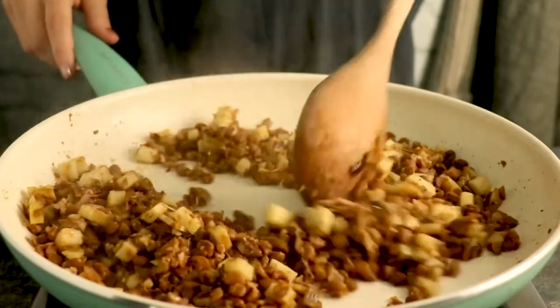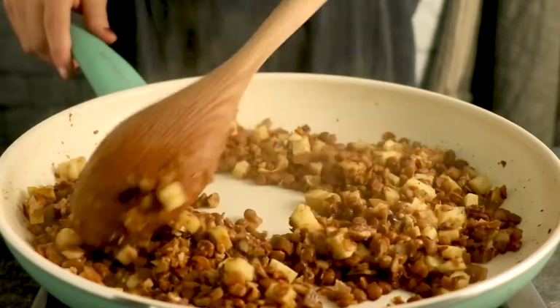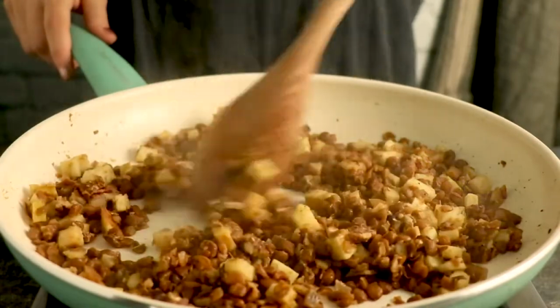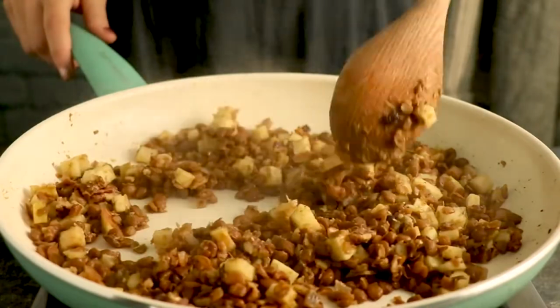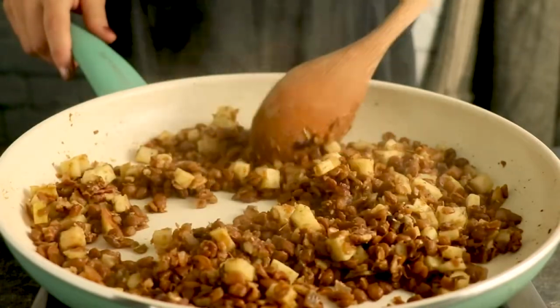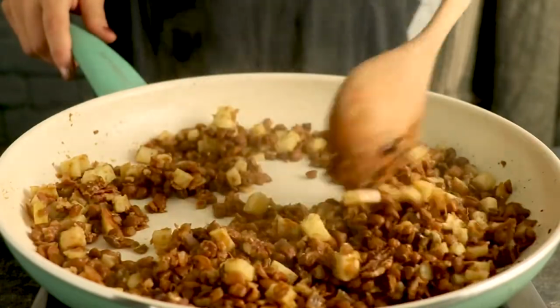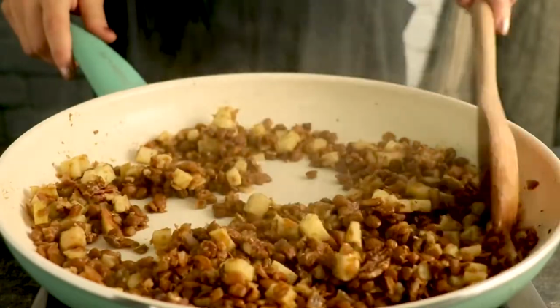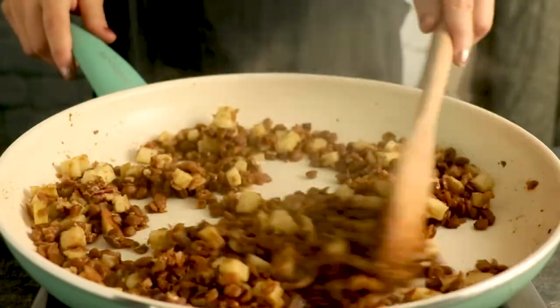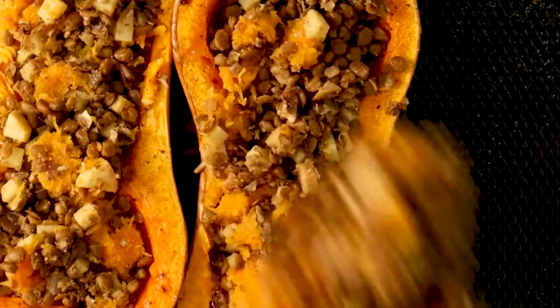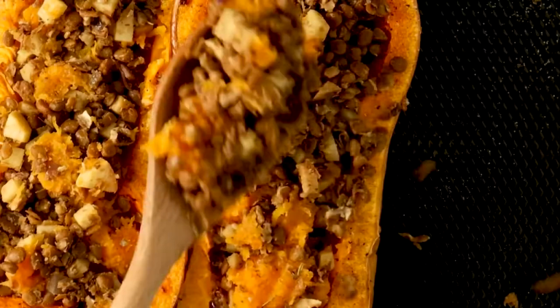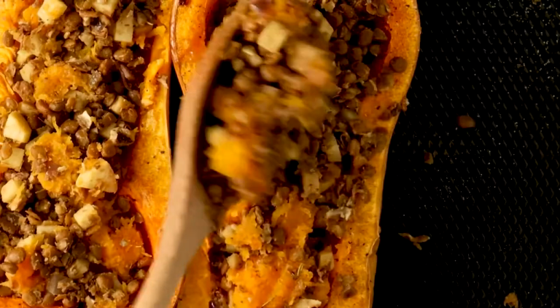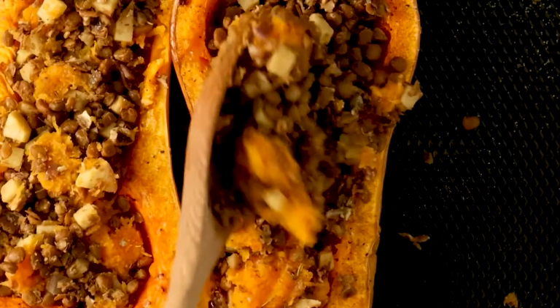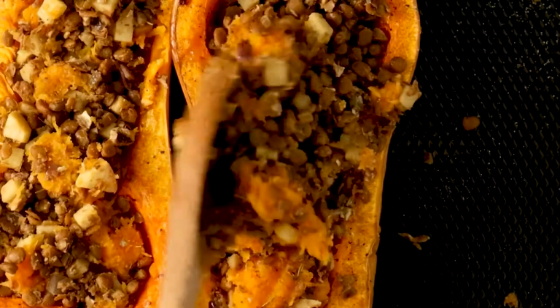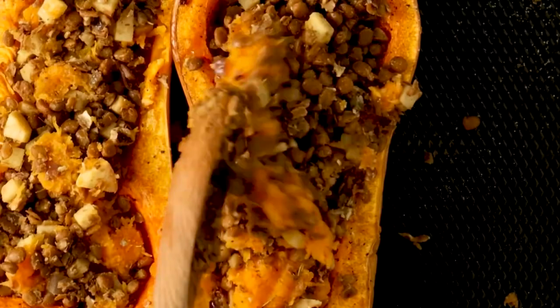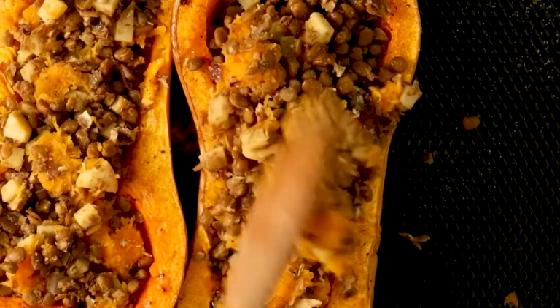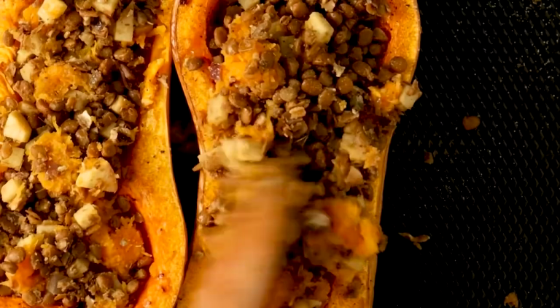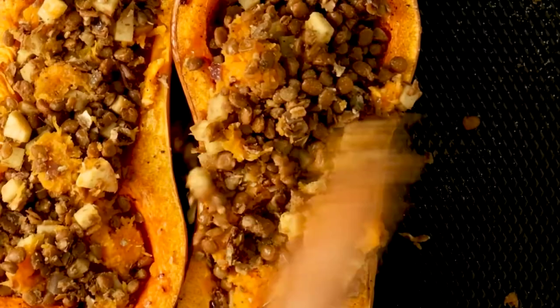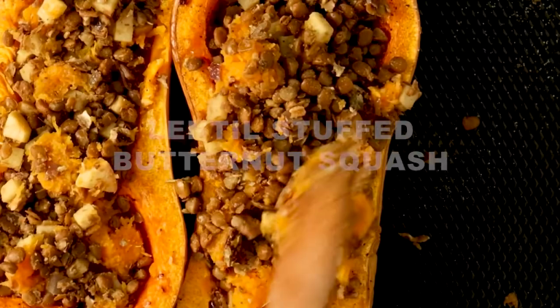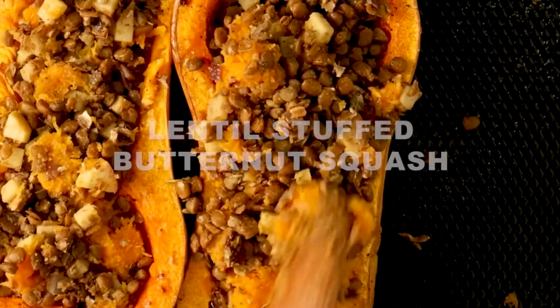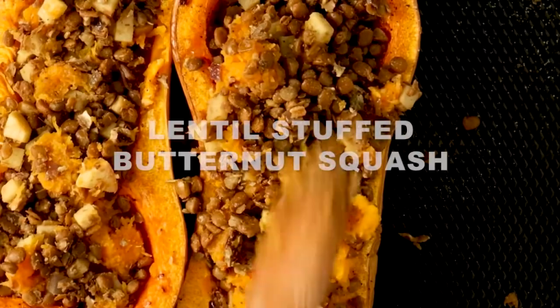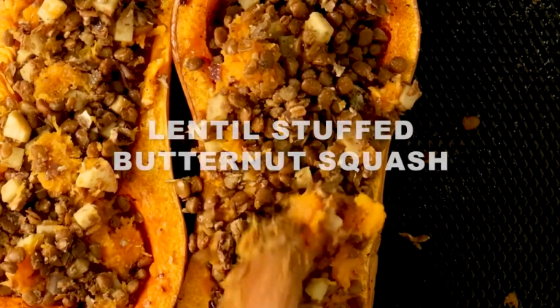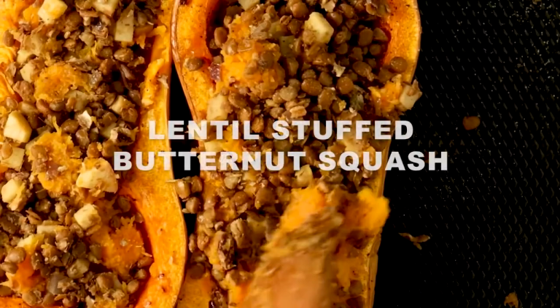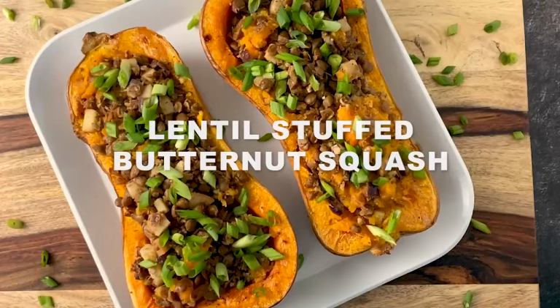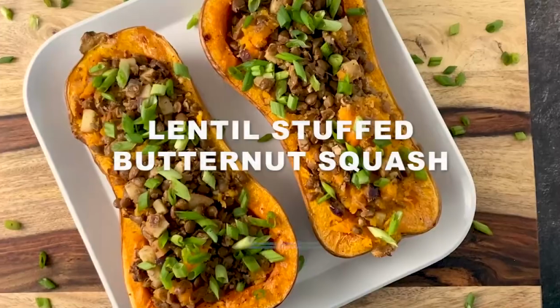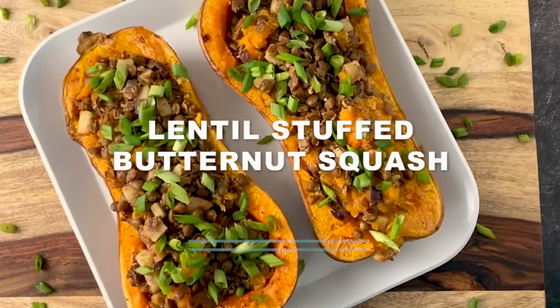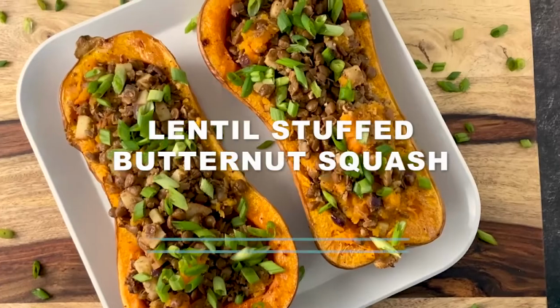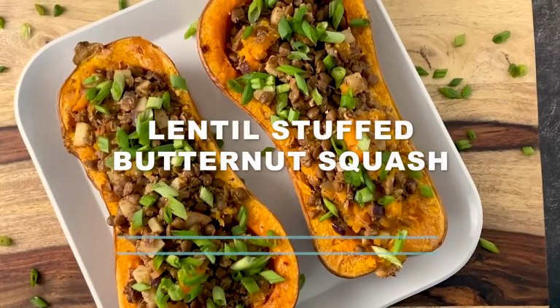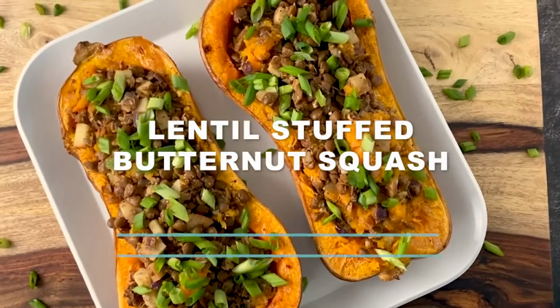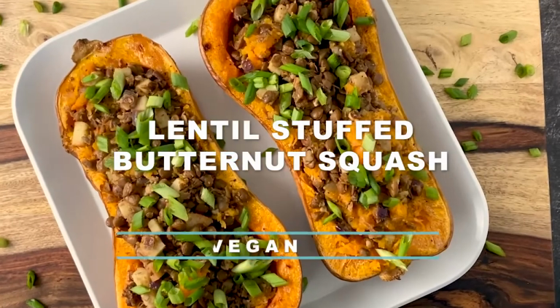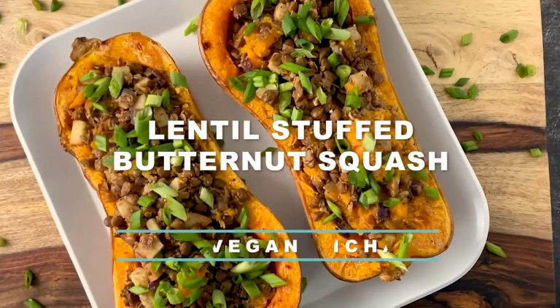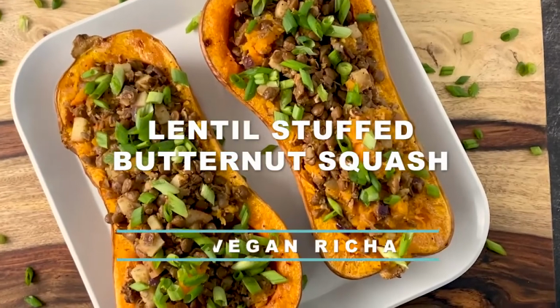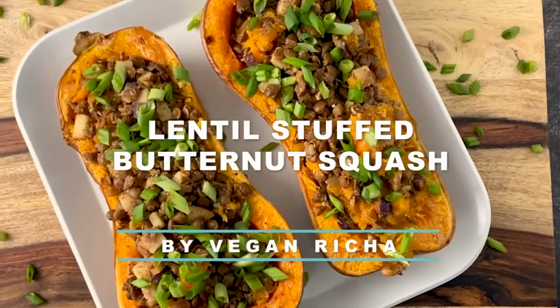Let's make hearty, satisfying vegan stuffed butternut squash with lentil and apple filling.